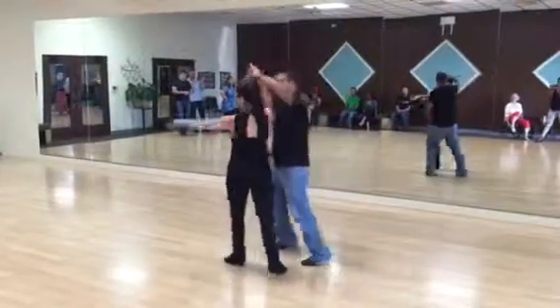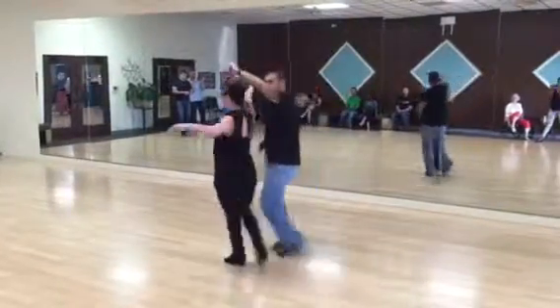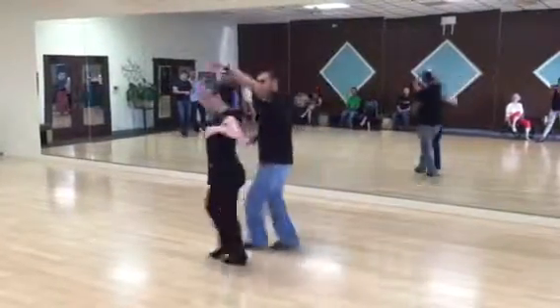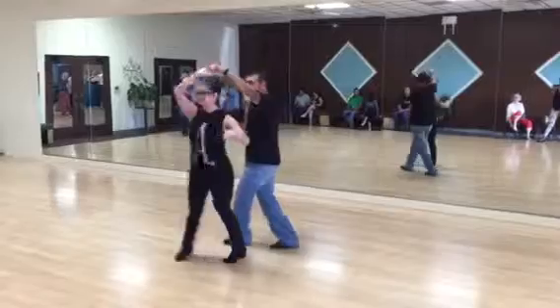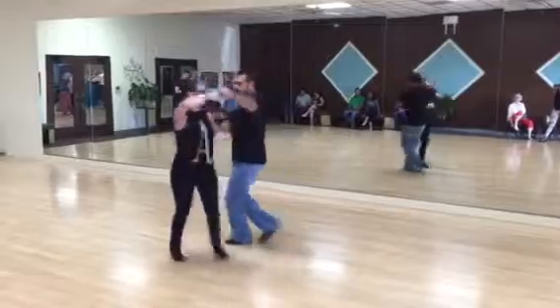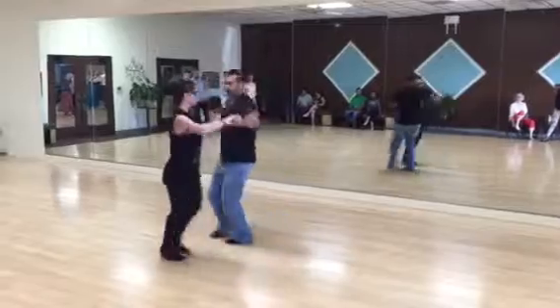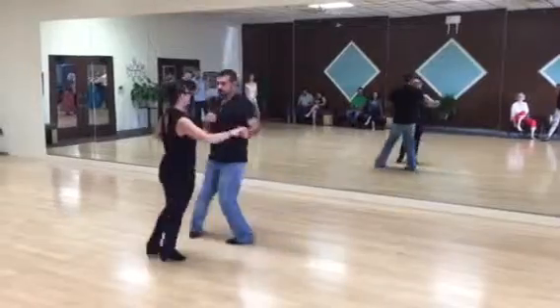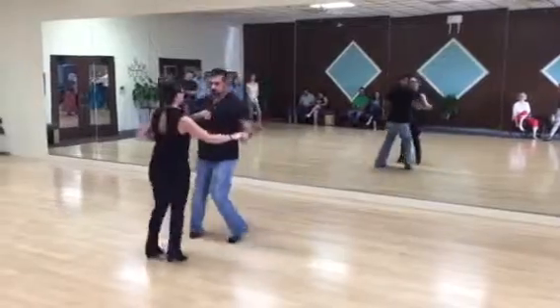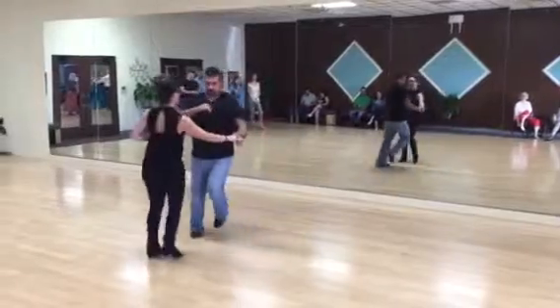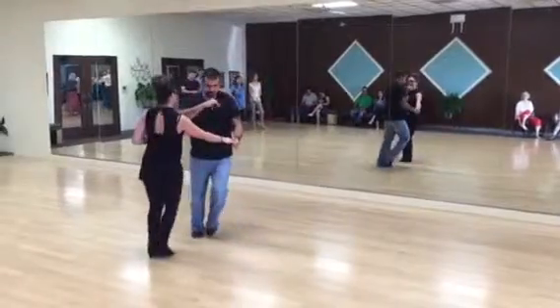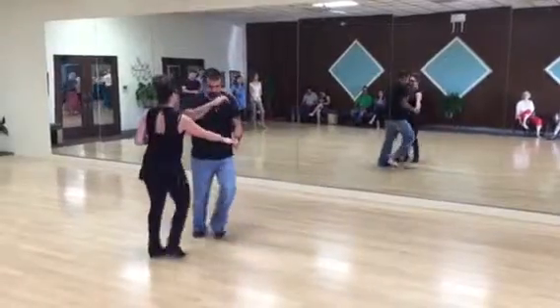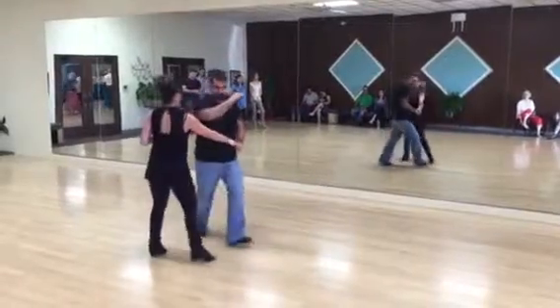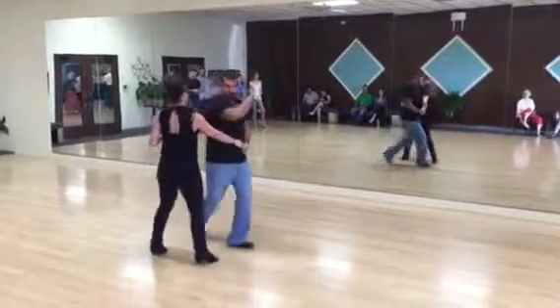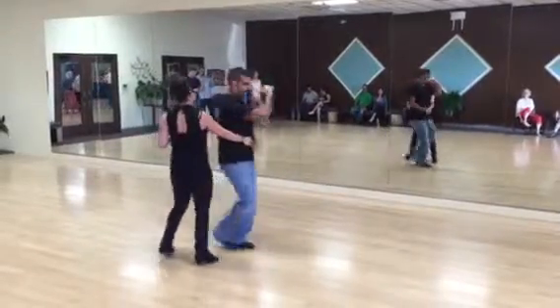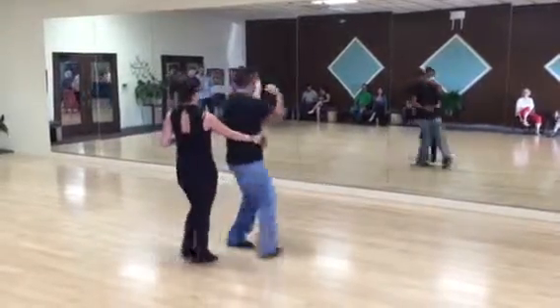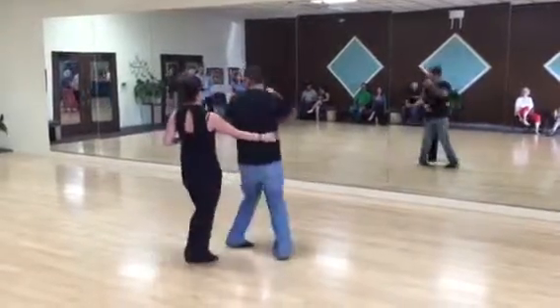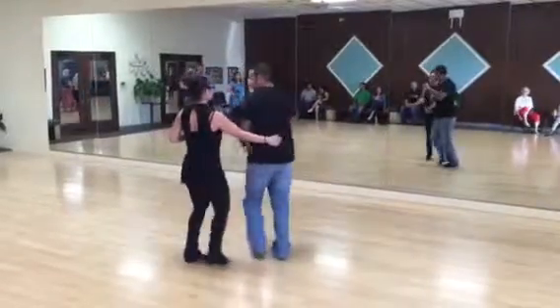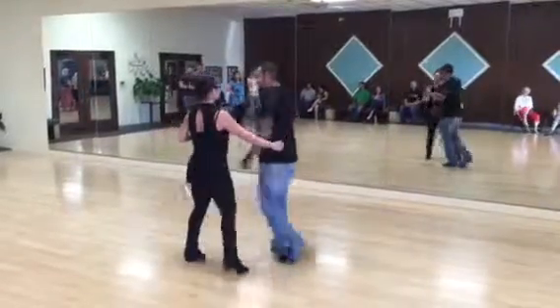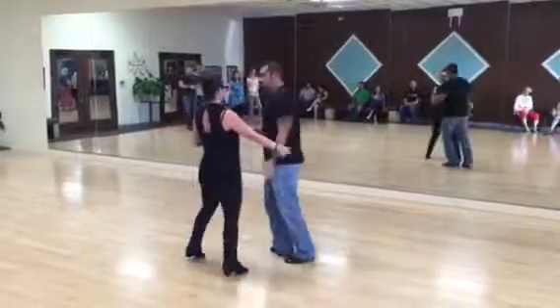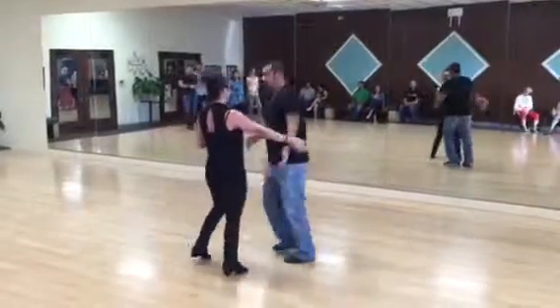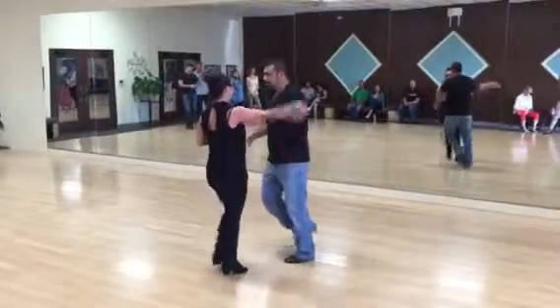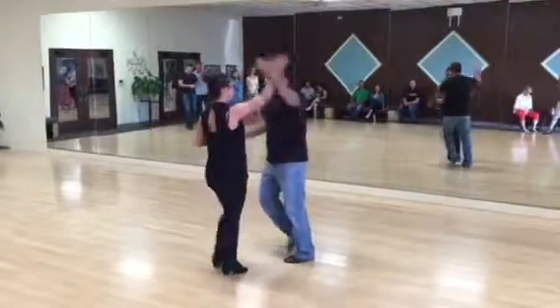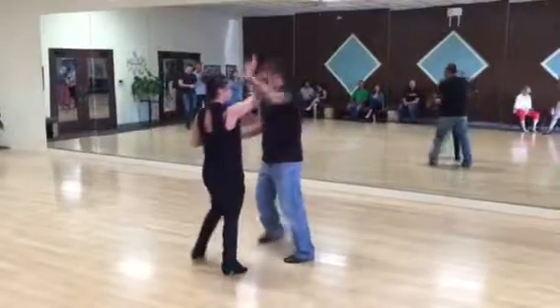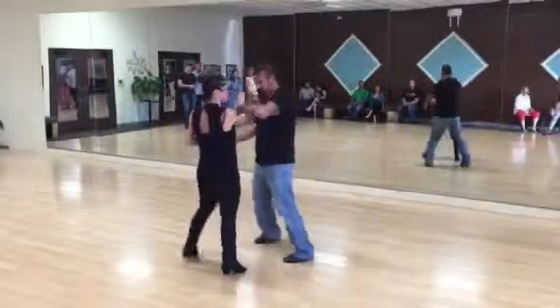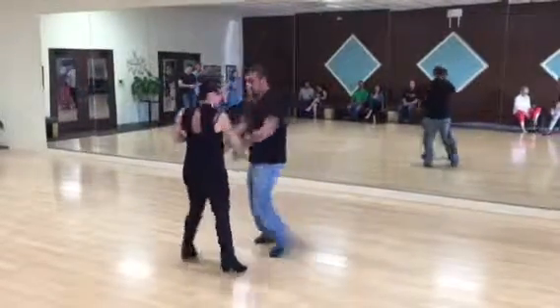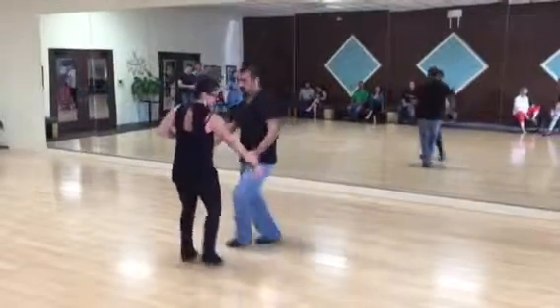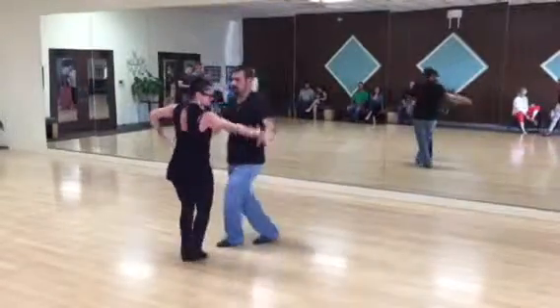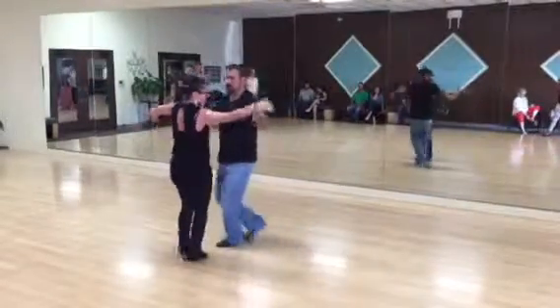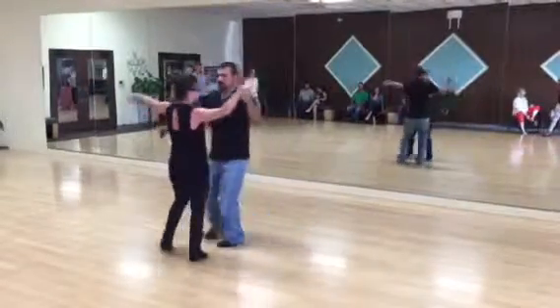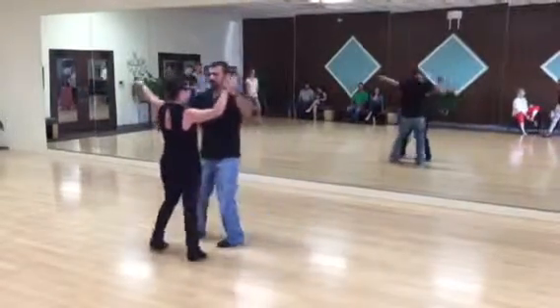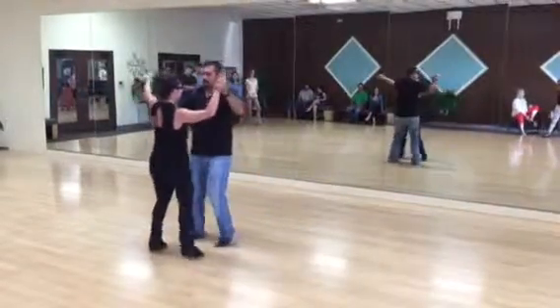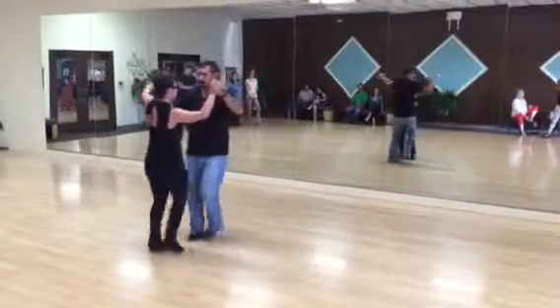Five, six, seven. One, two, three. Five, six, seven.